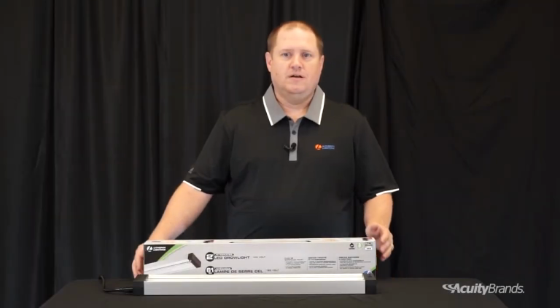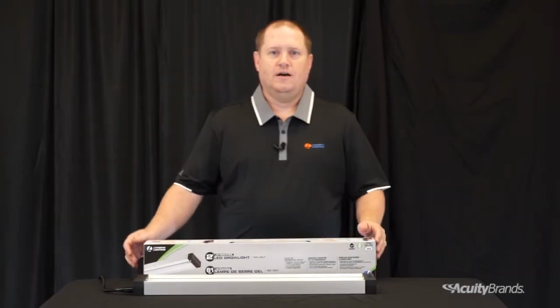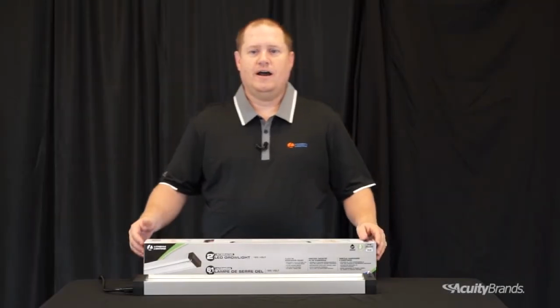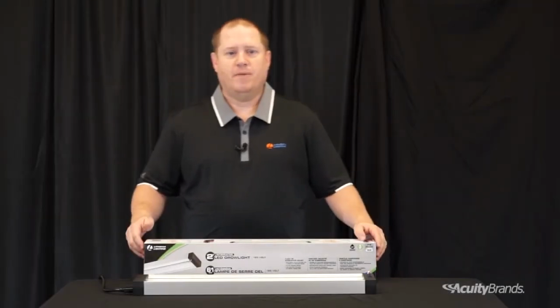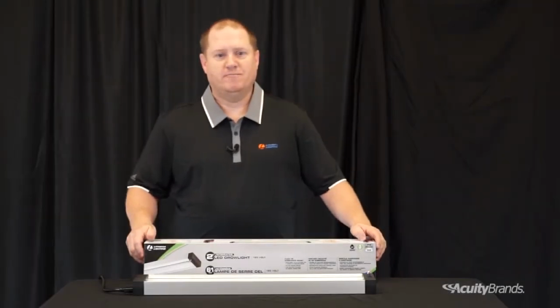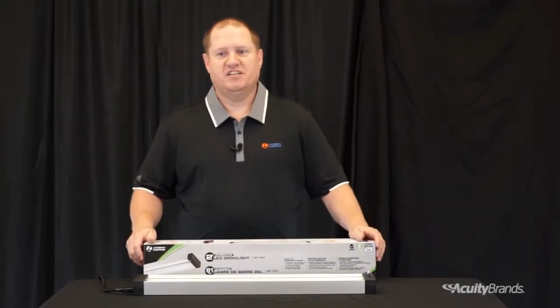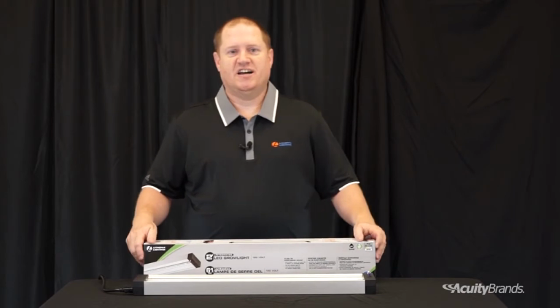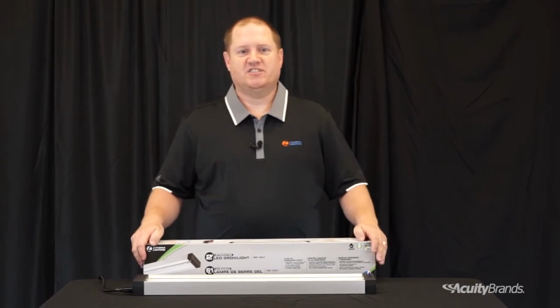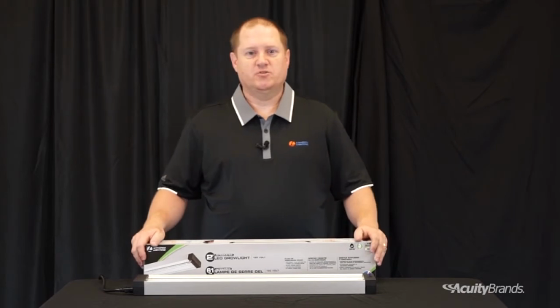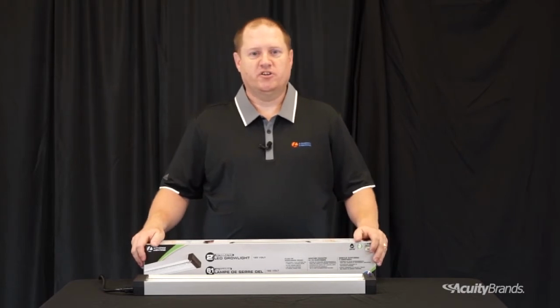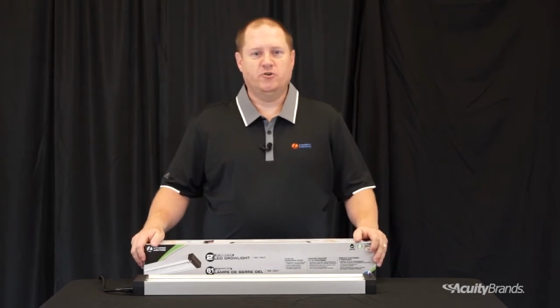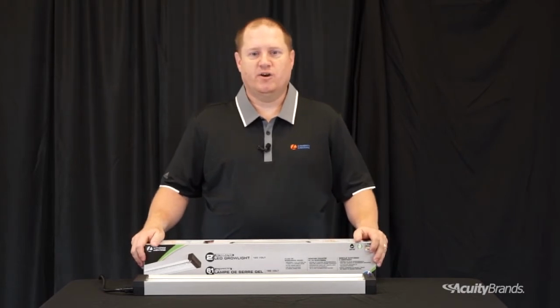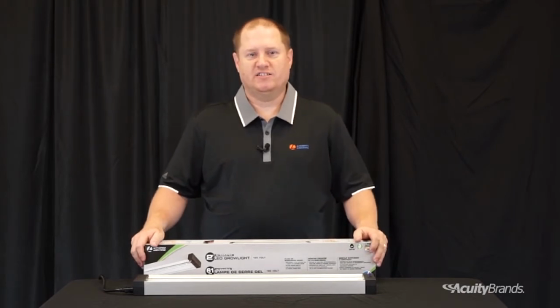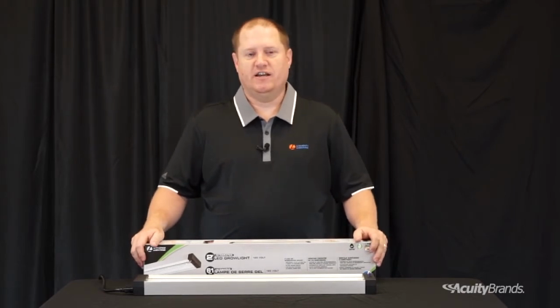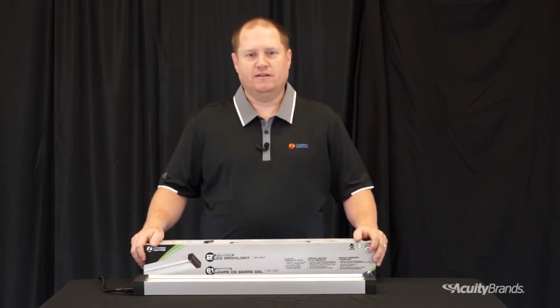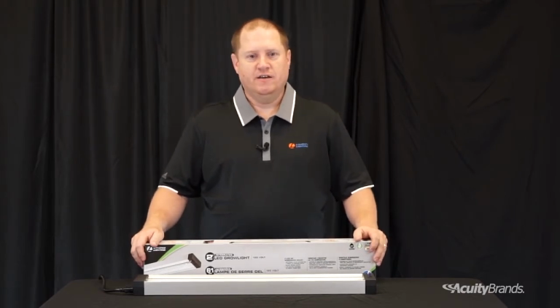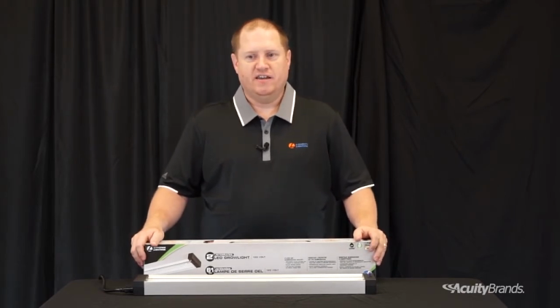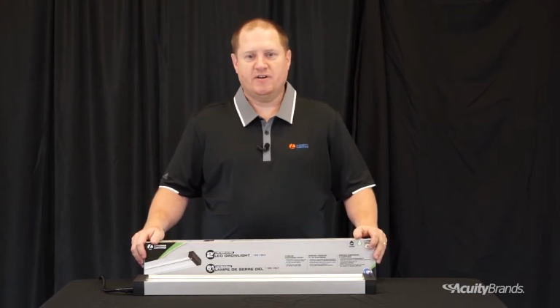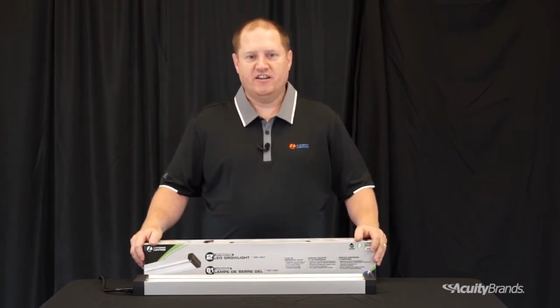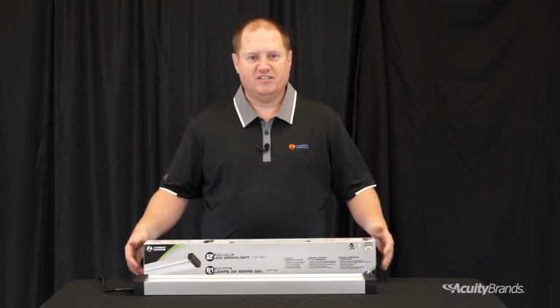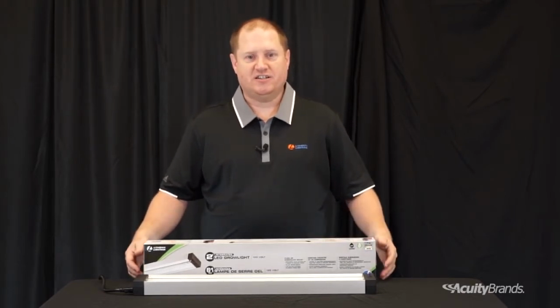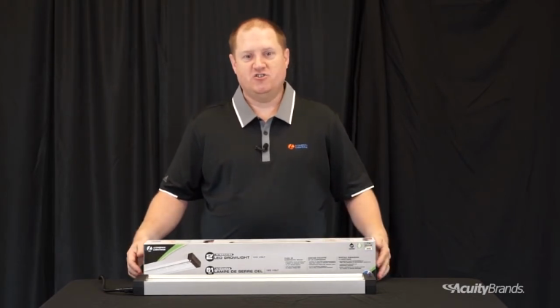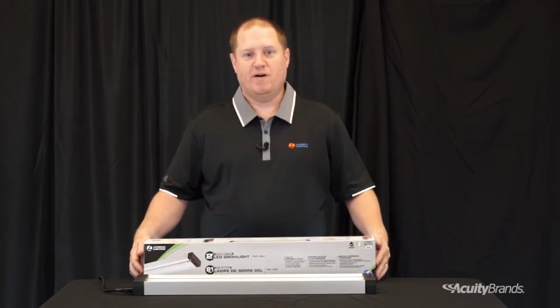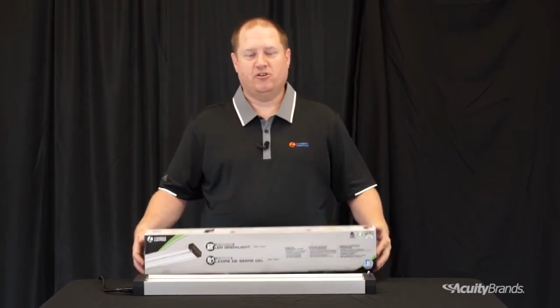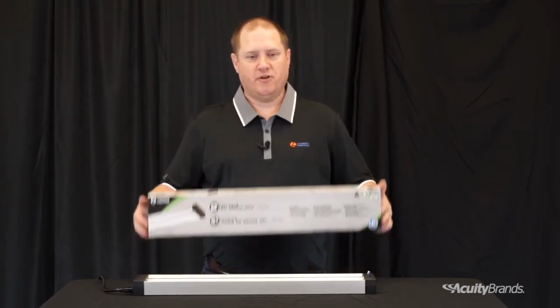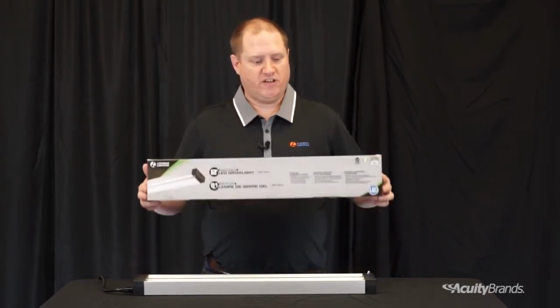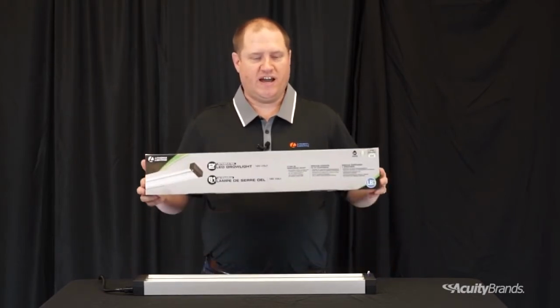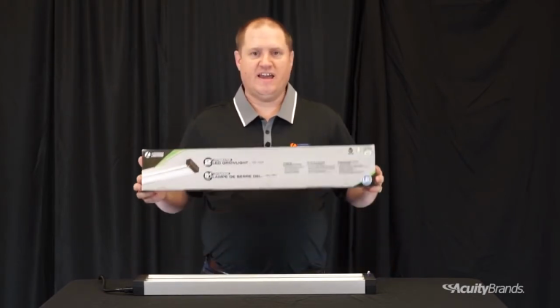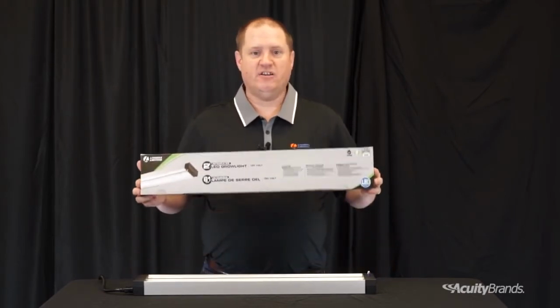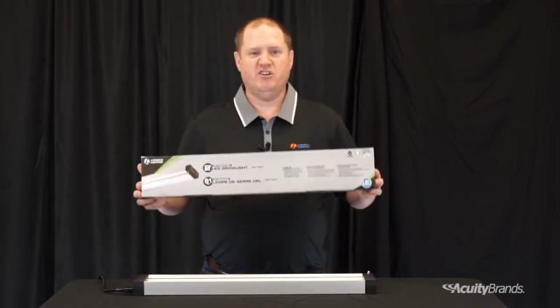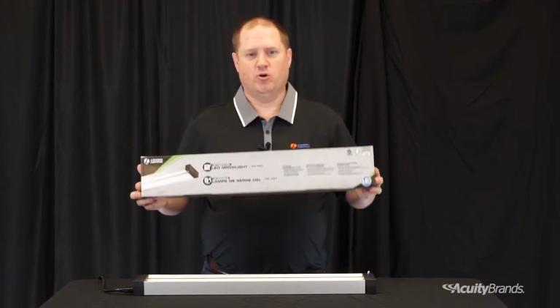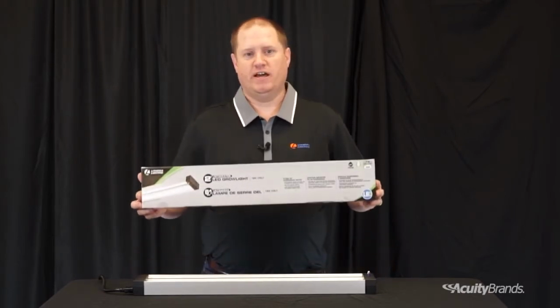Hi, my name is Dennis Hoskins with Acuity Brands Lighting, and I'm here today to talk to you about the Lithonia Lighting LED Grow Light.